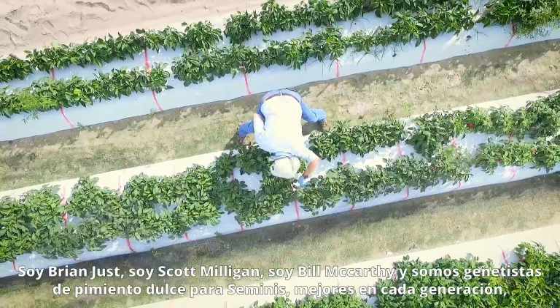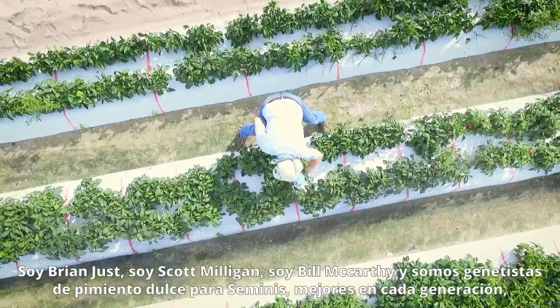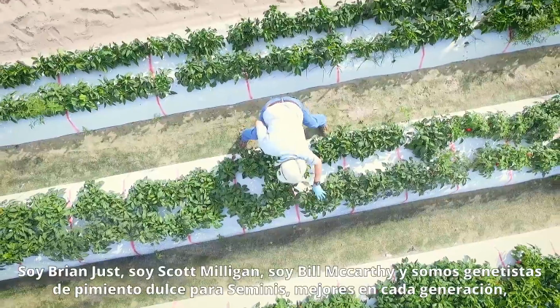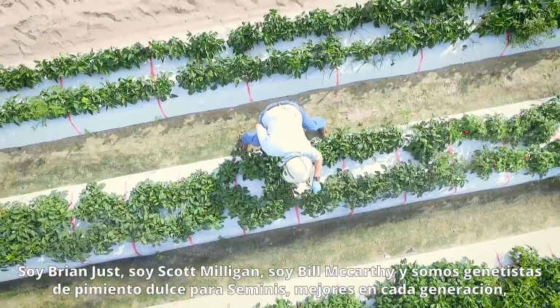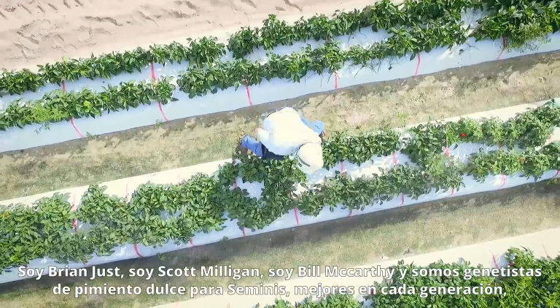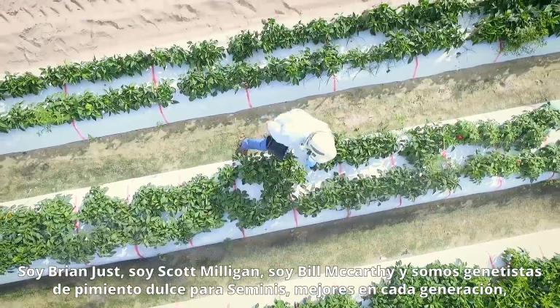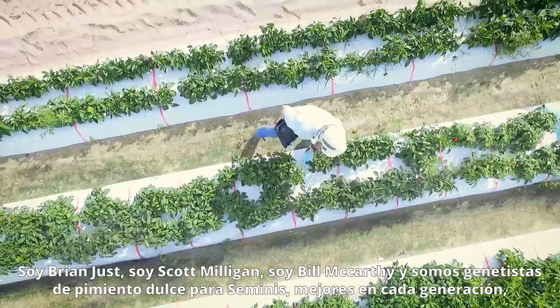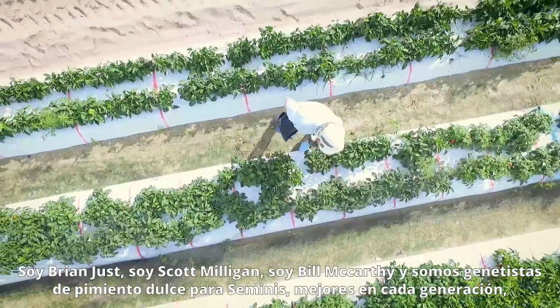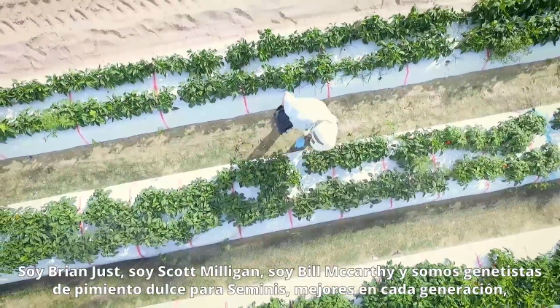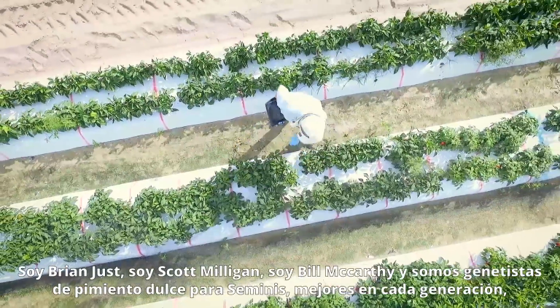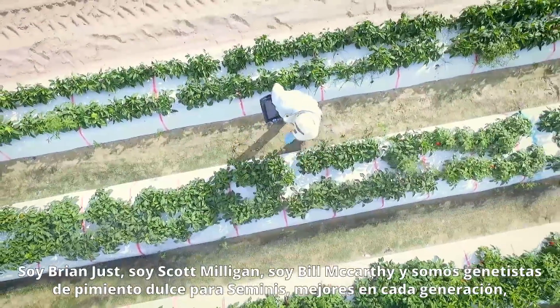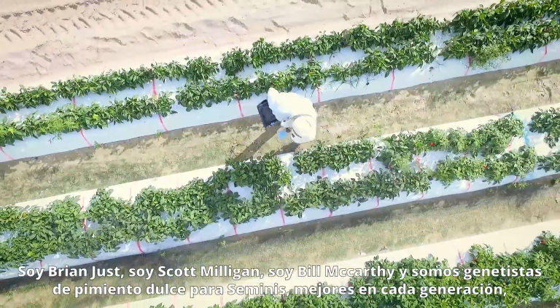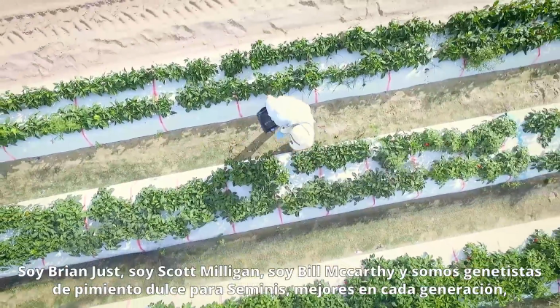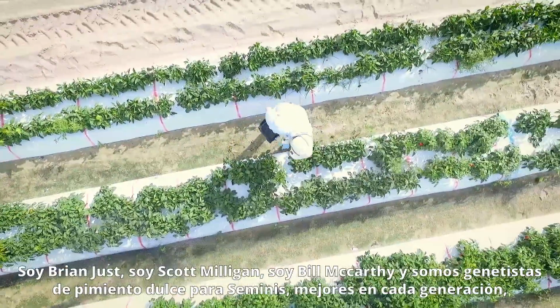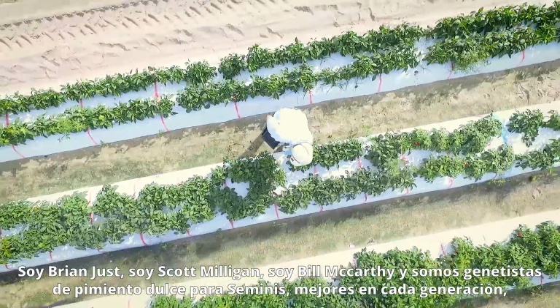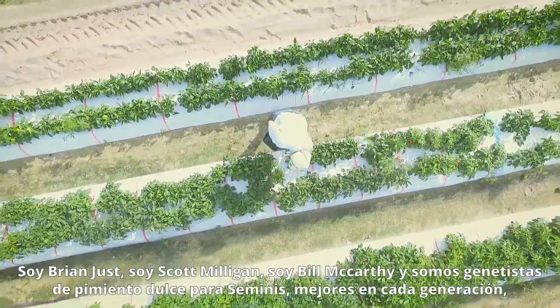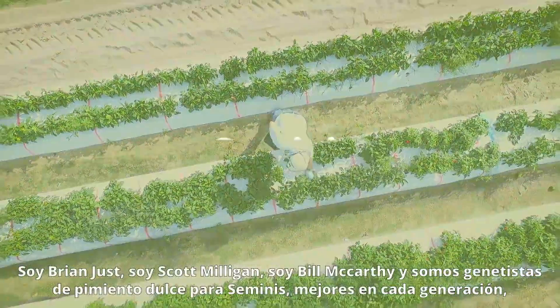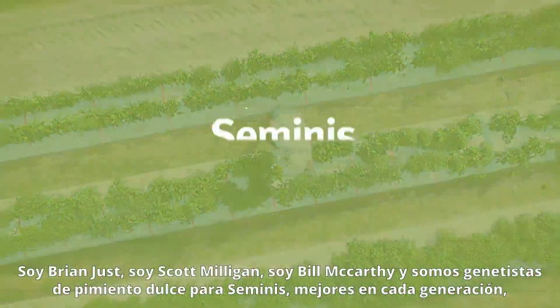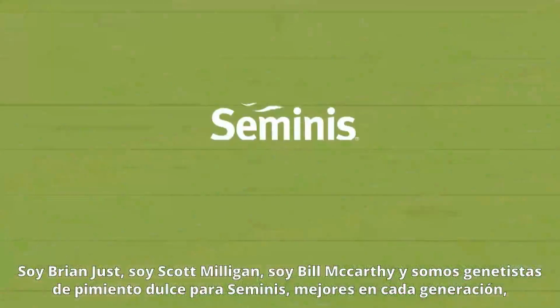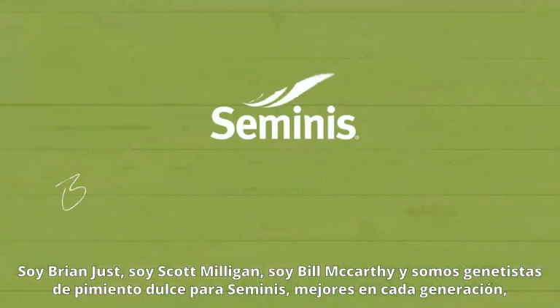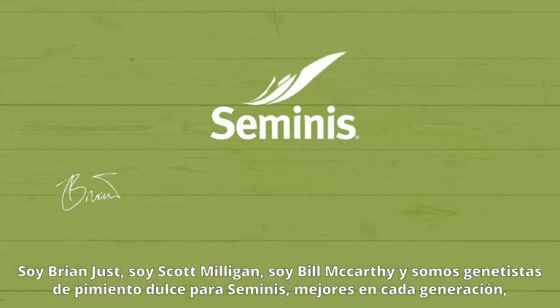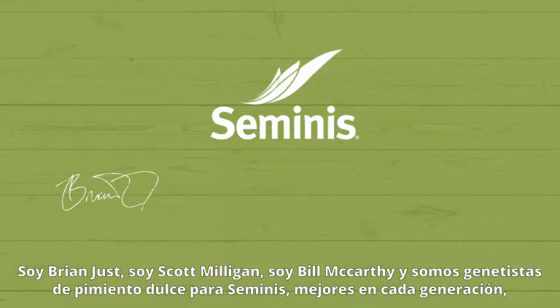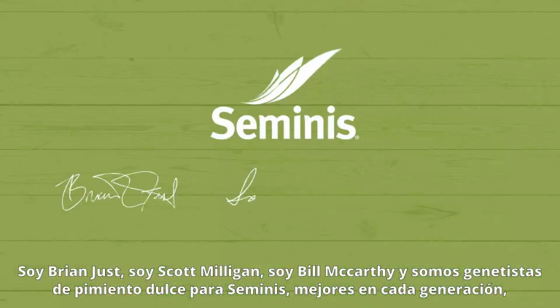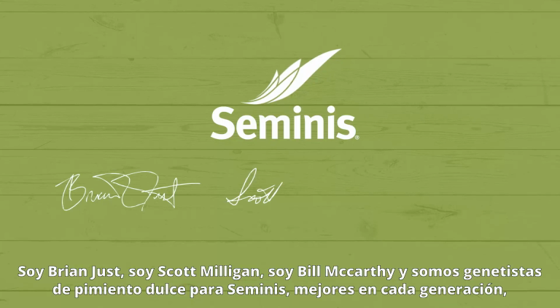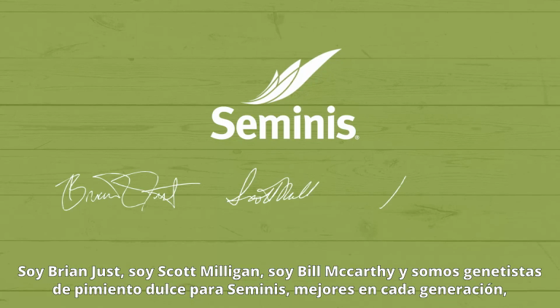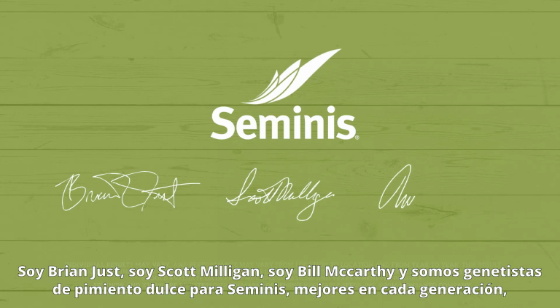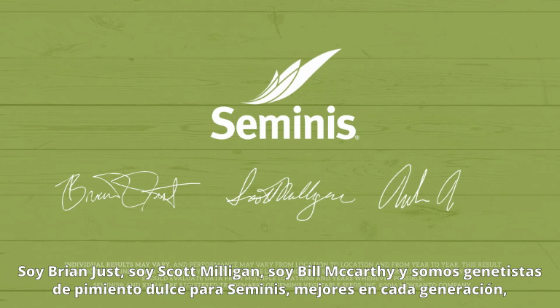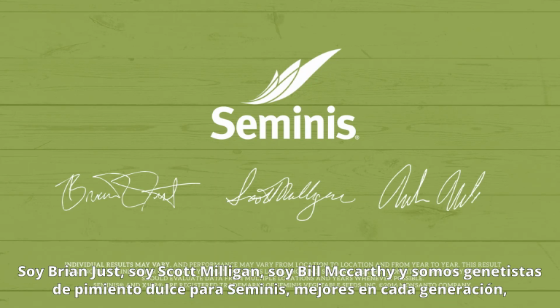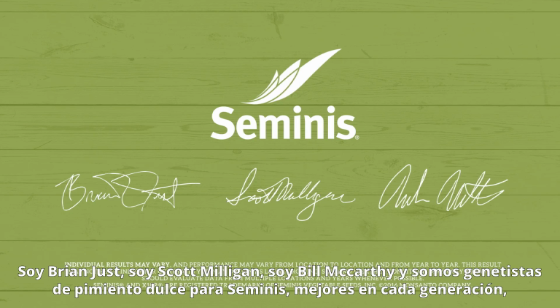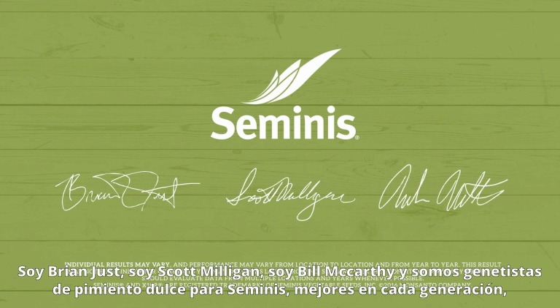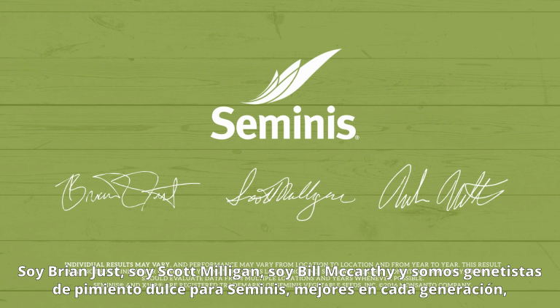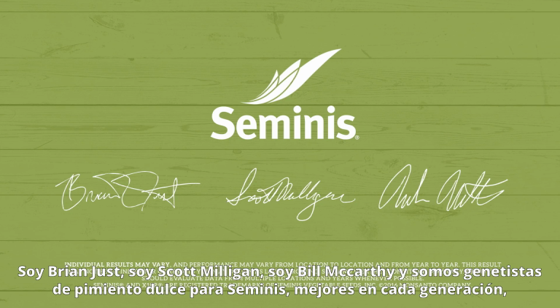I'm Brian Just. I'm Scott Milligan. I'm Bill McCarthy. I'm breeding sweet peppers for a better generation.